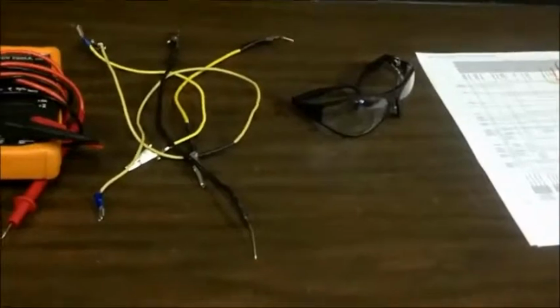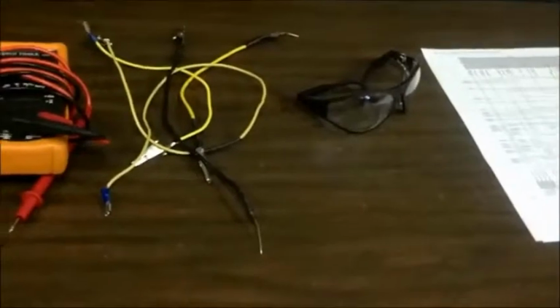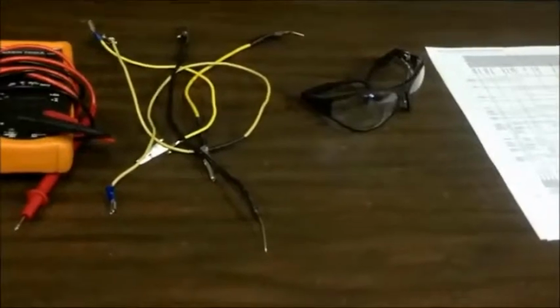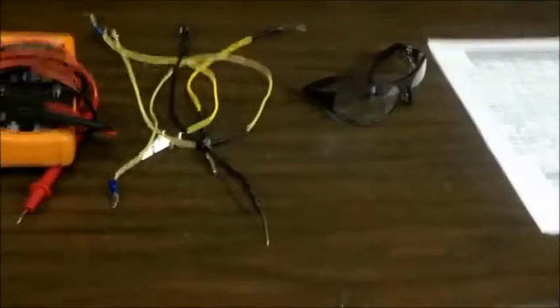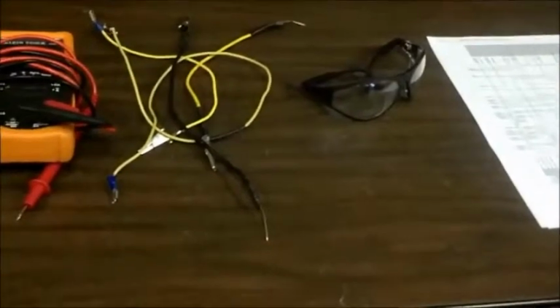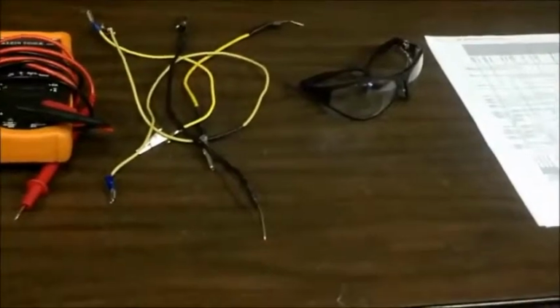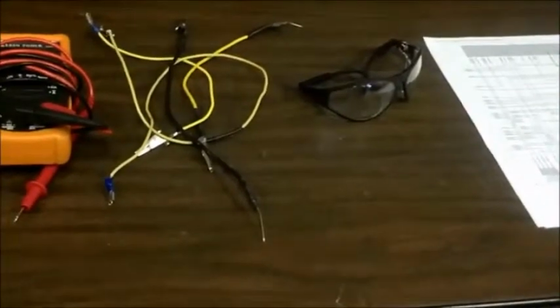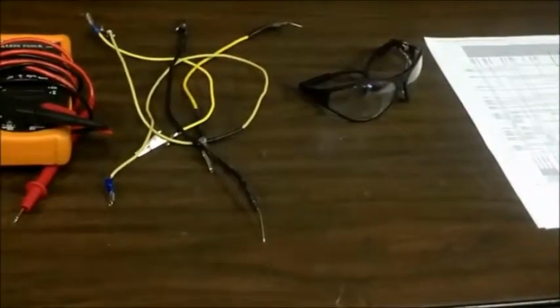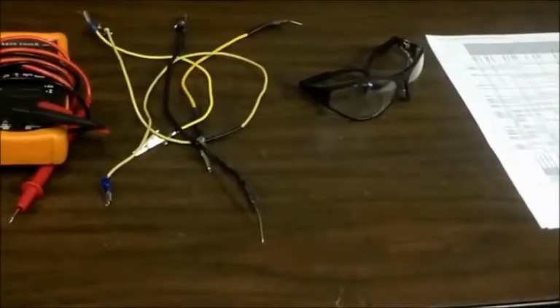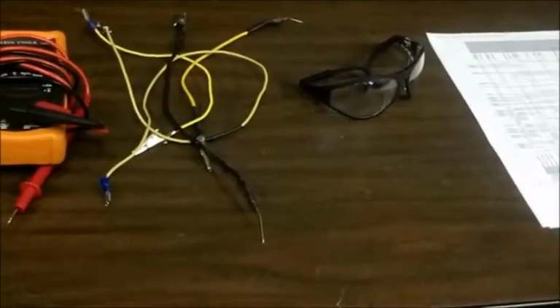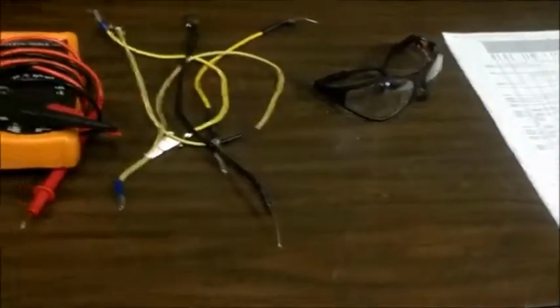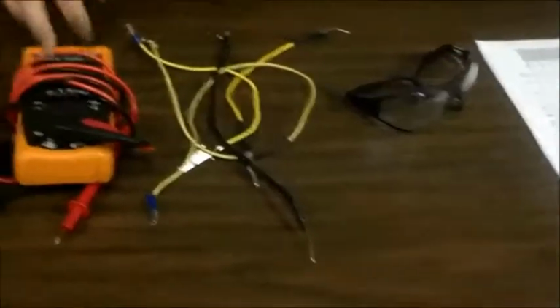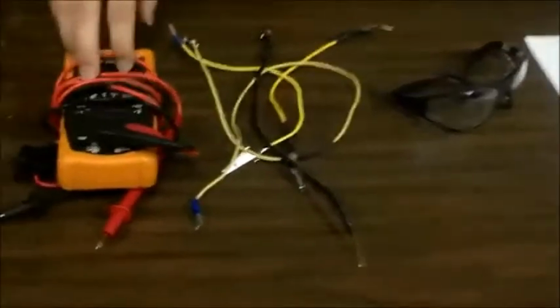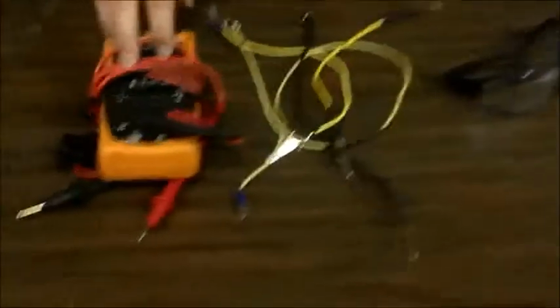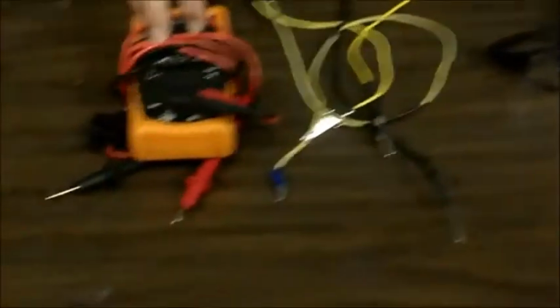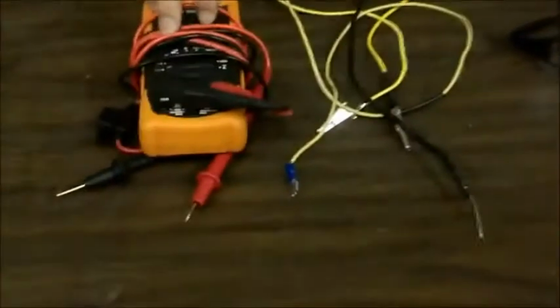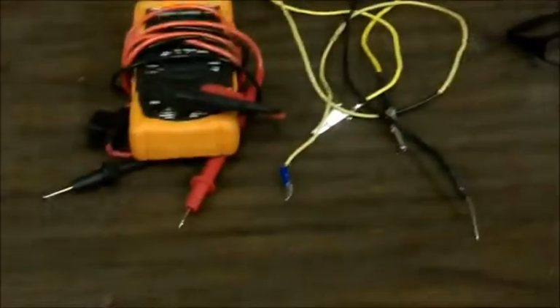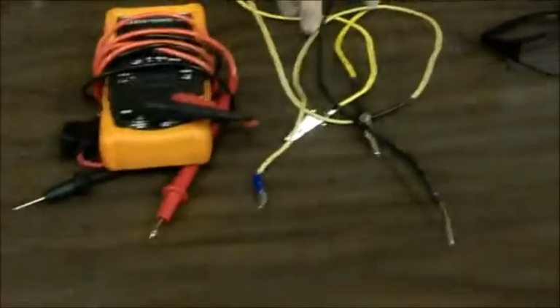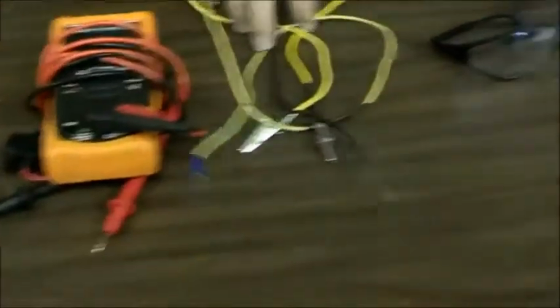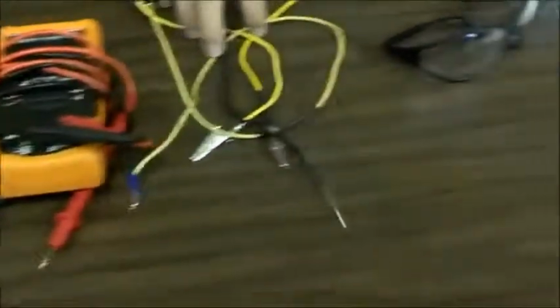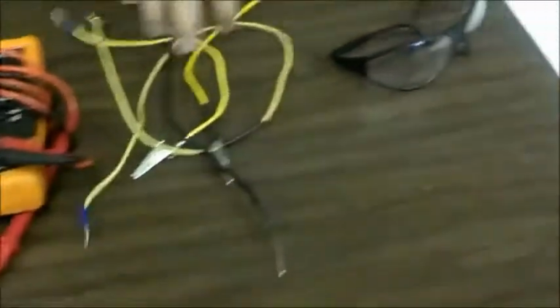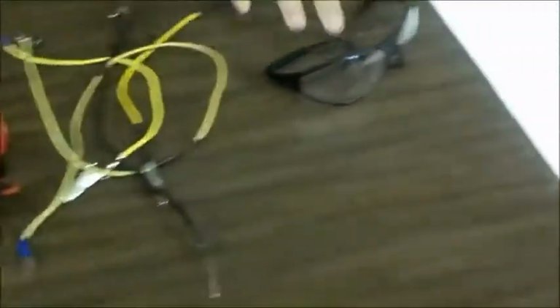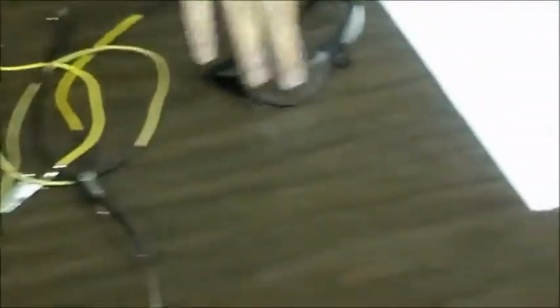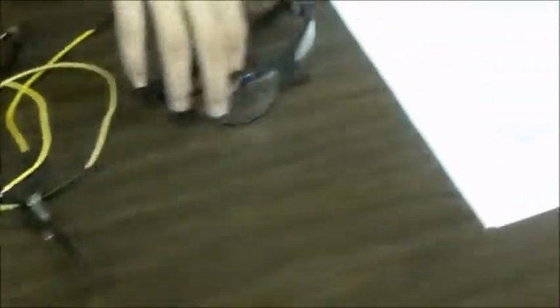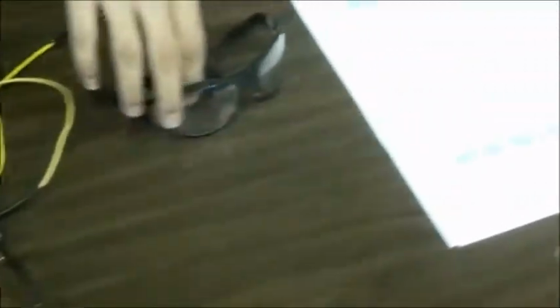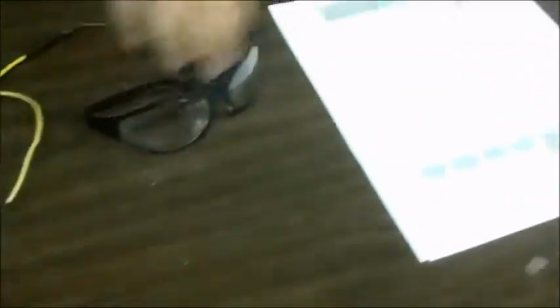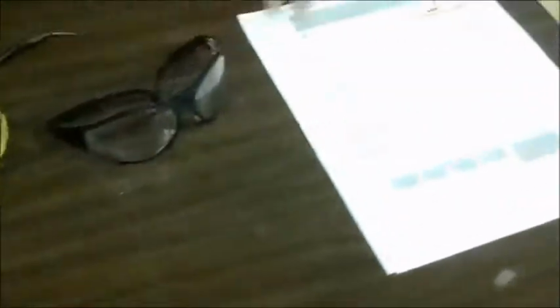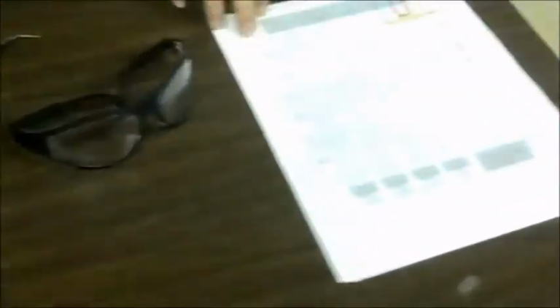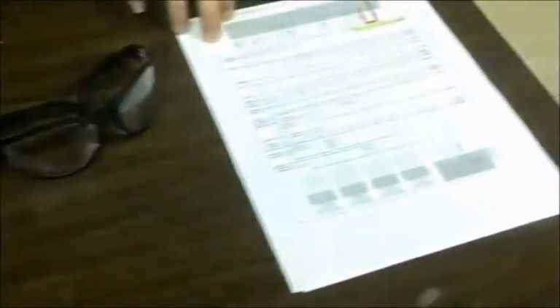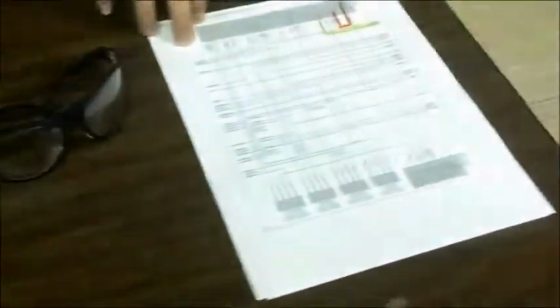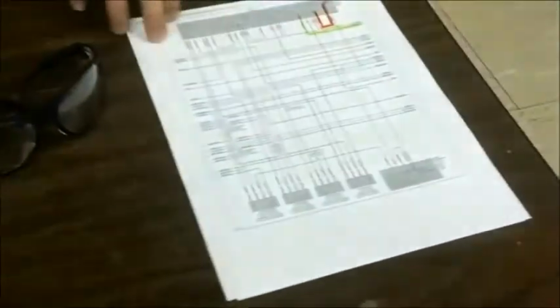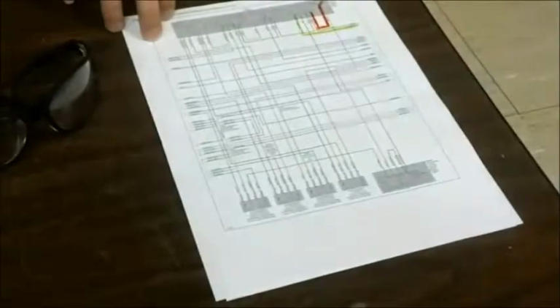First we'll start off with the tools you'll need: a voltmeter, jumper wires, safety glasses, and a wire diagram.